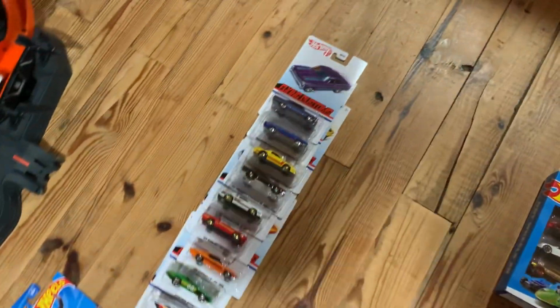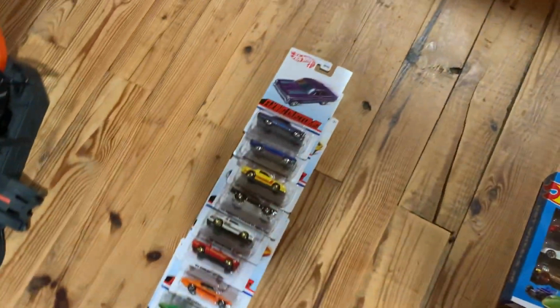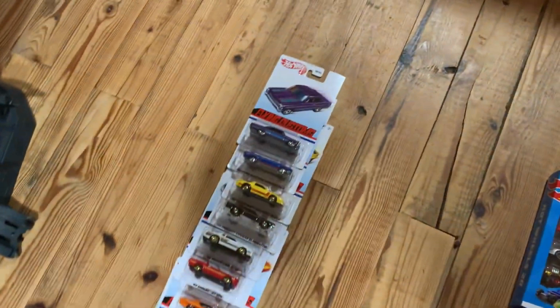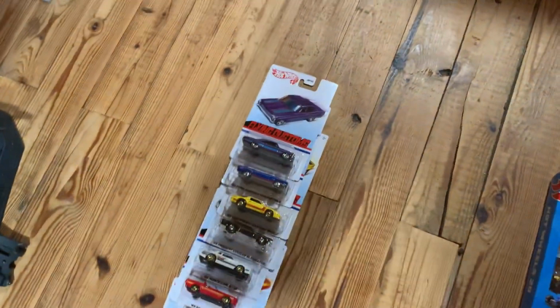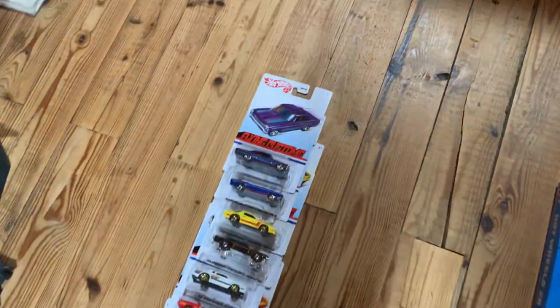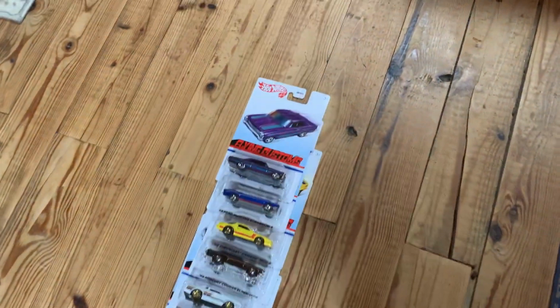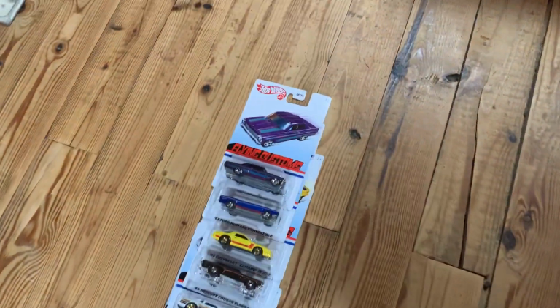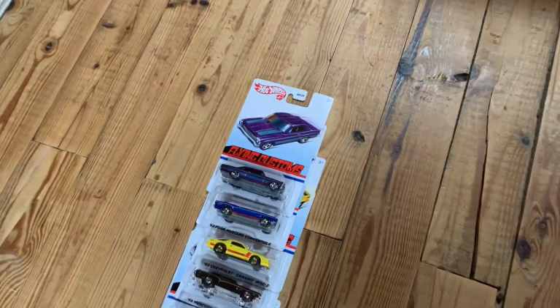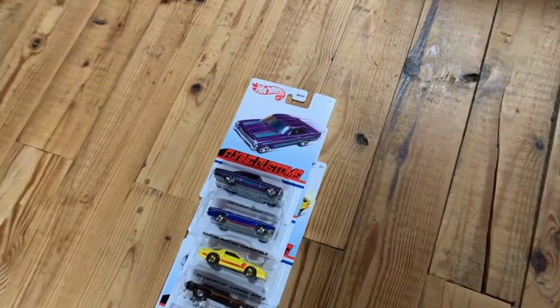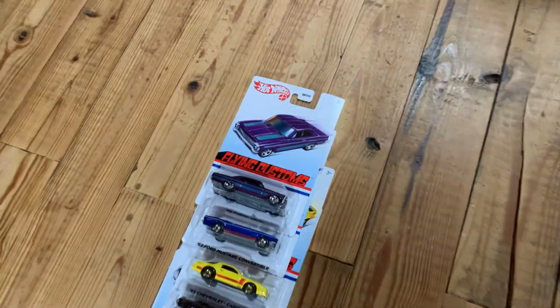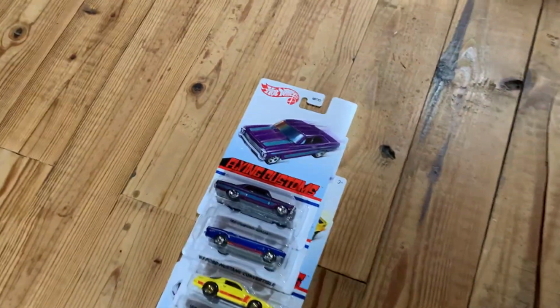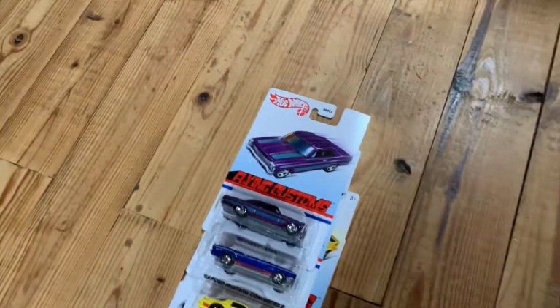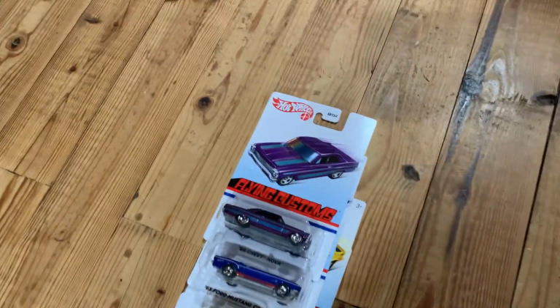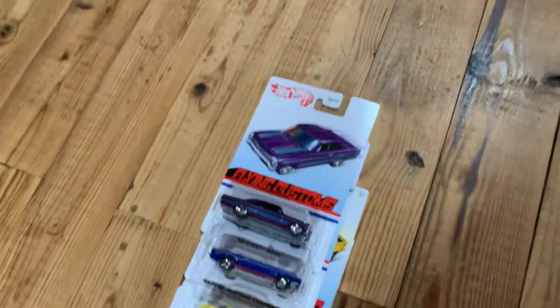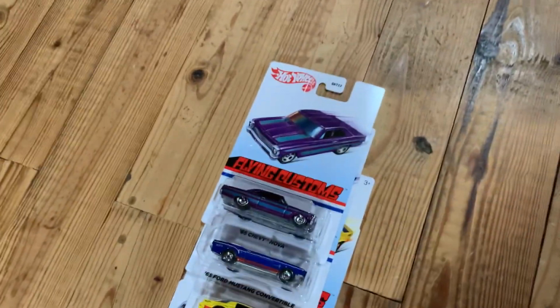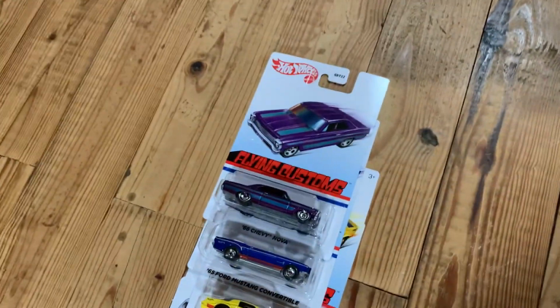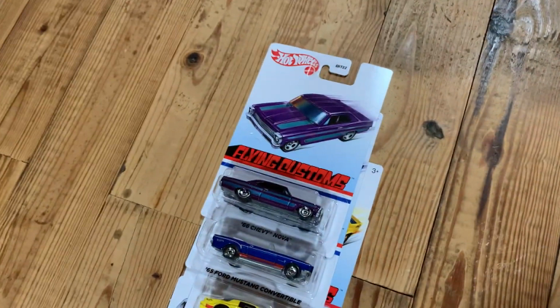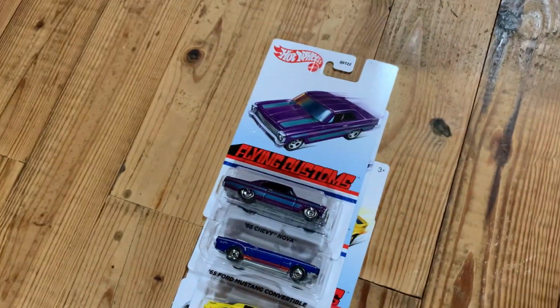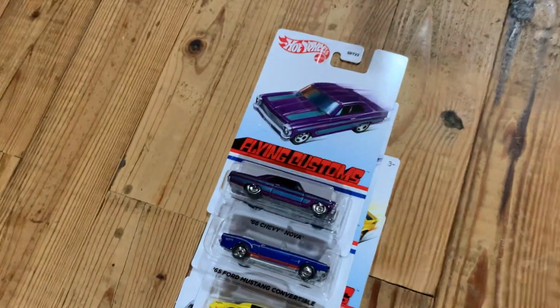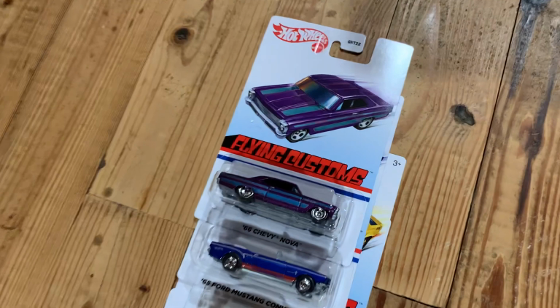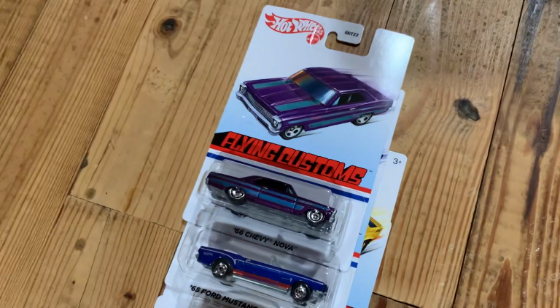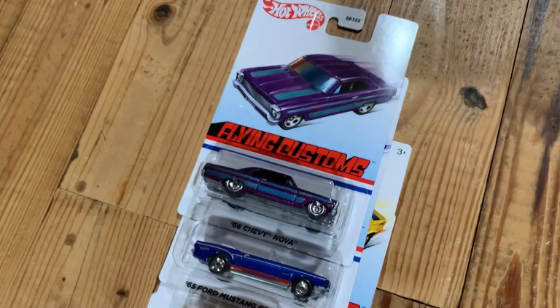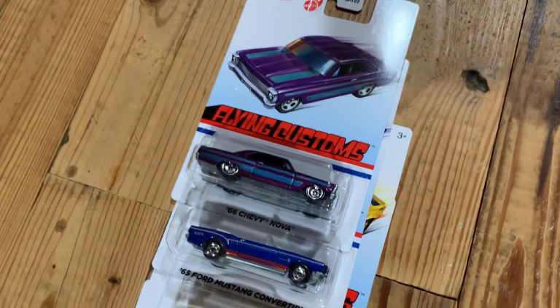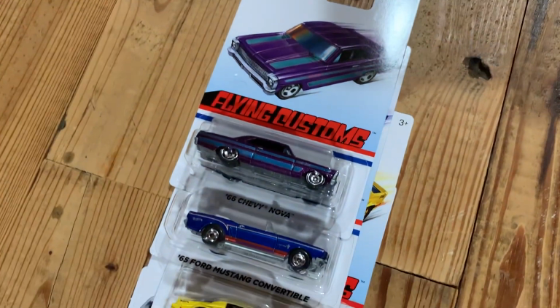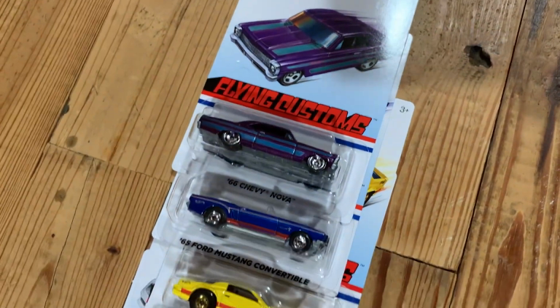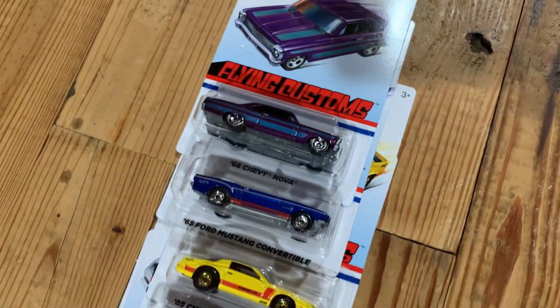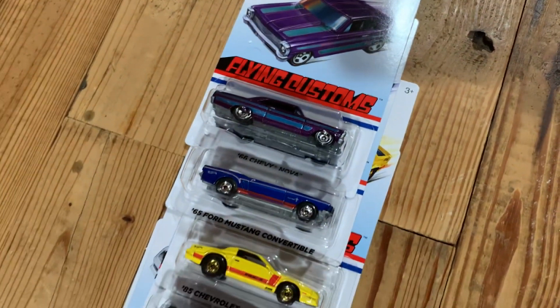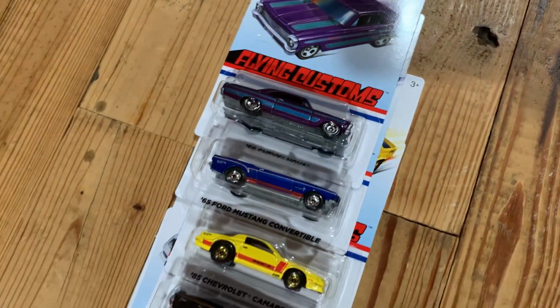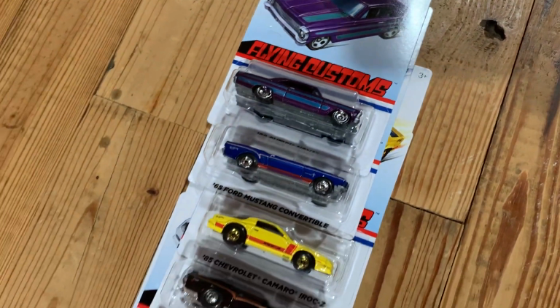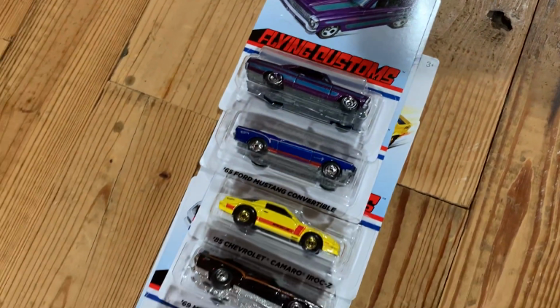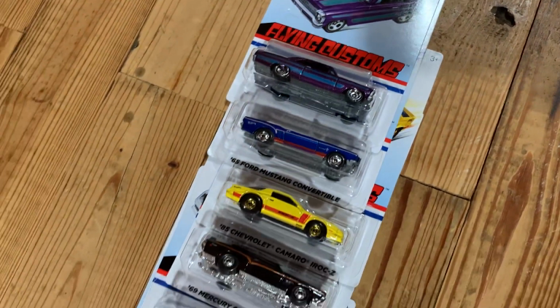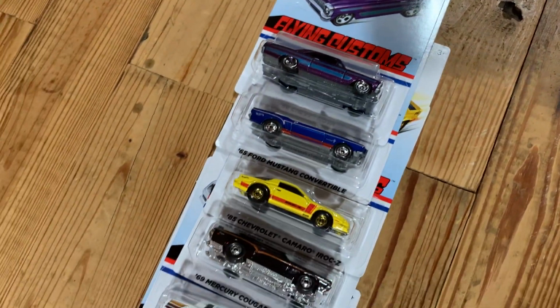Got this flying custom set. I do like this set, but I think I'm going to get away from flying customs.